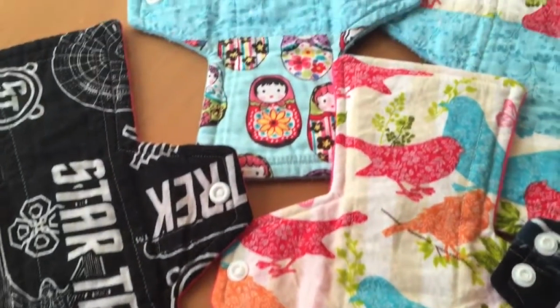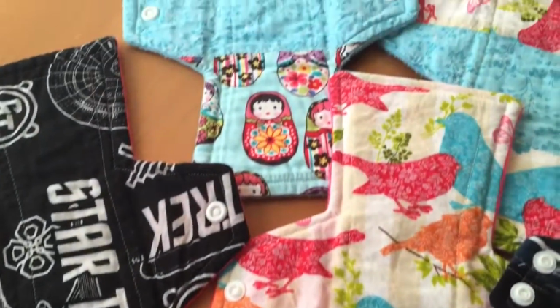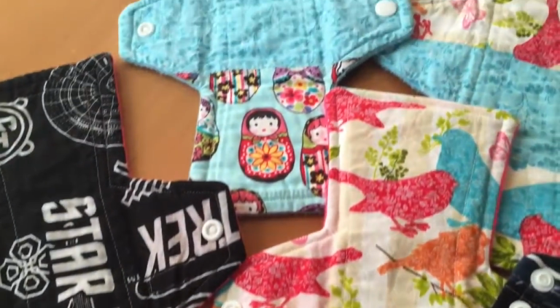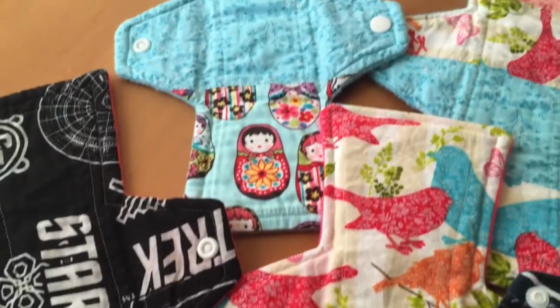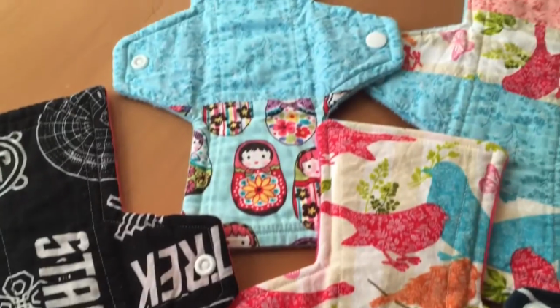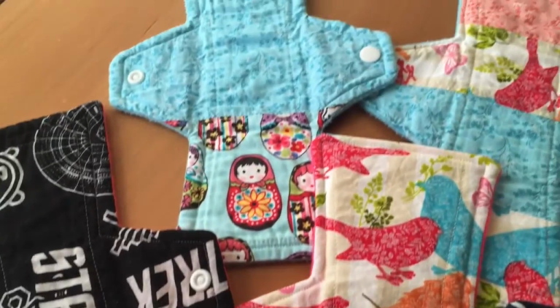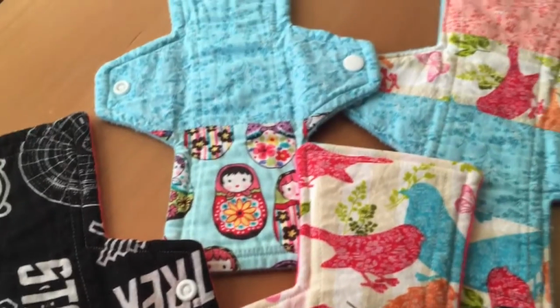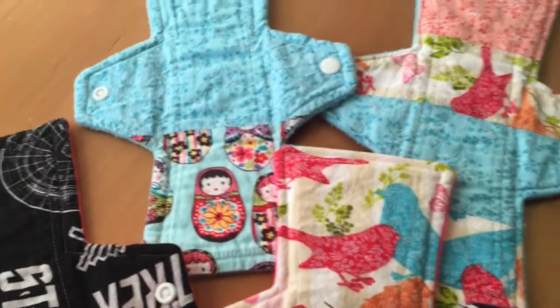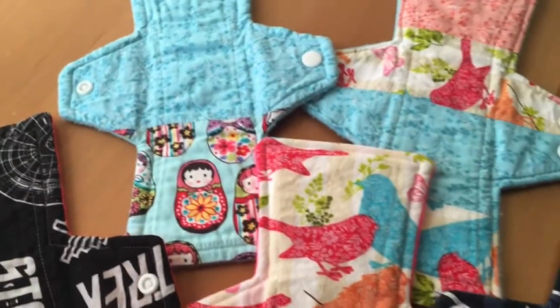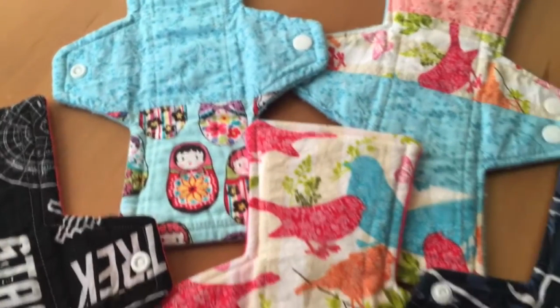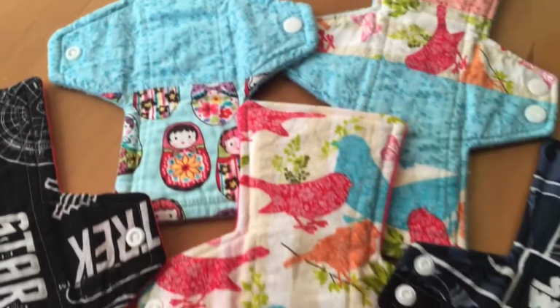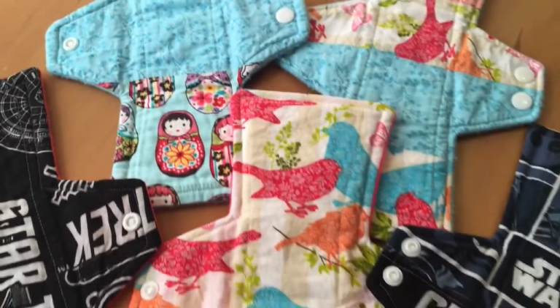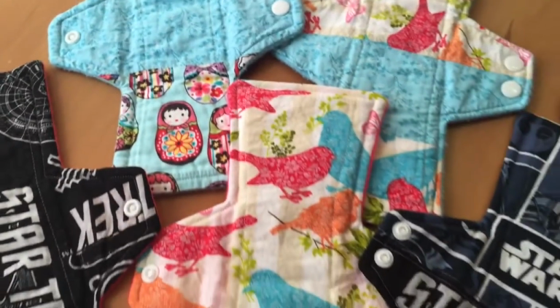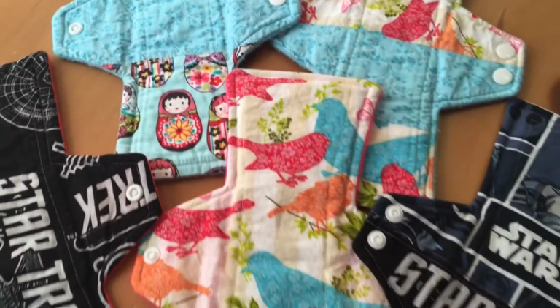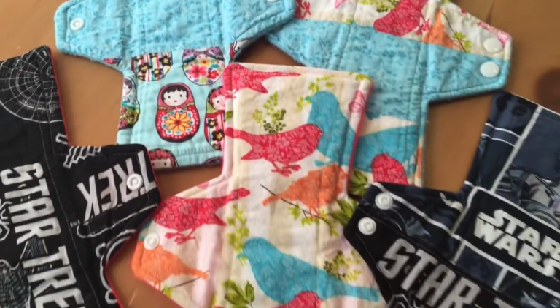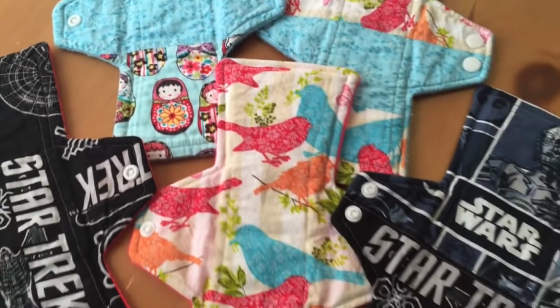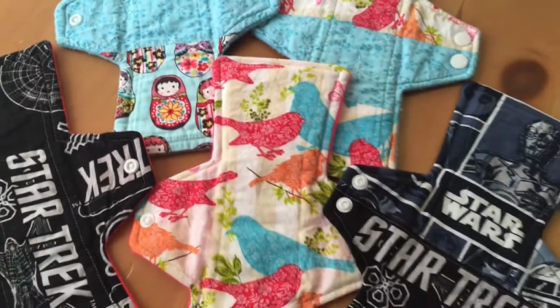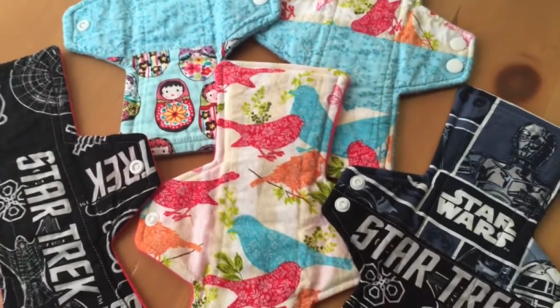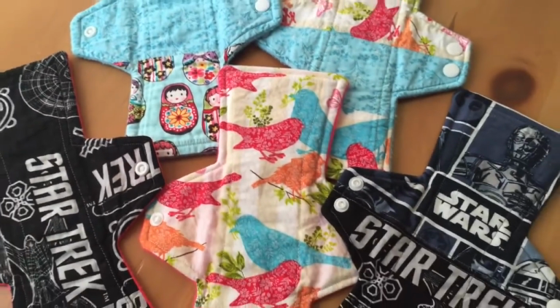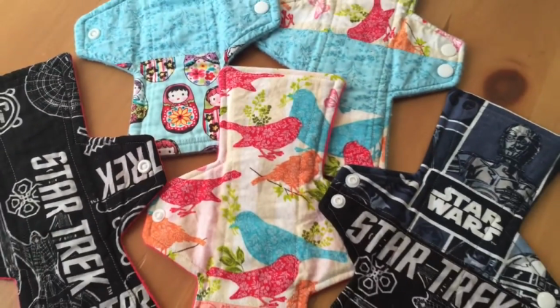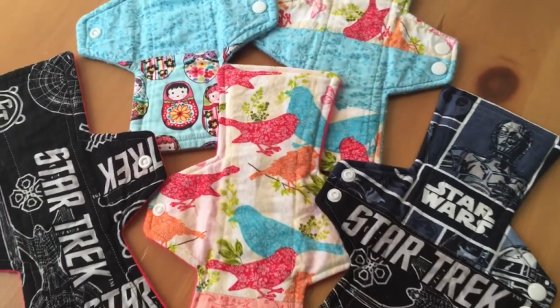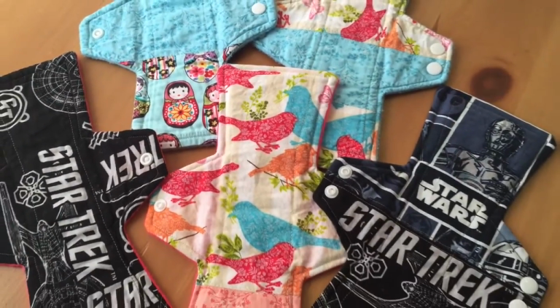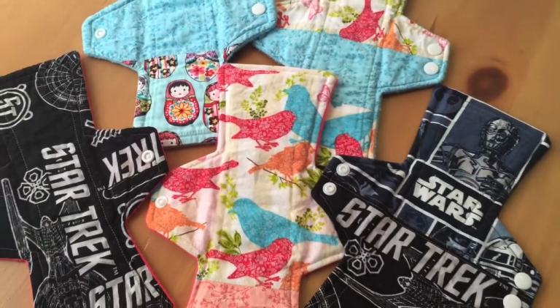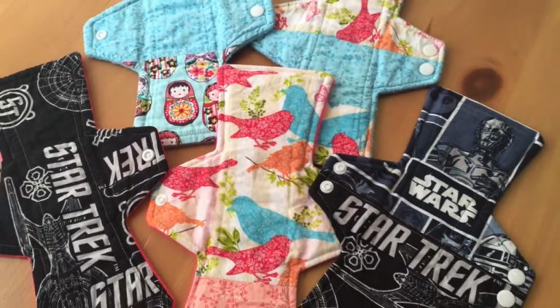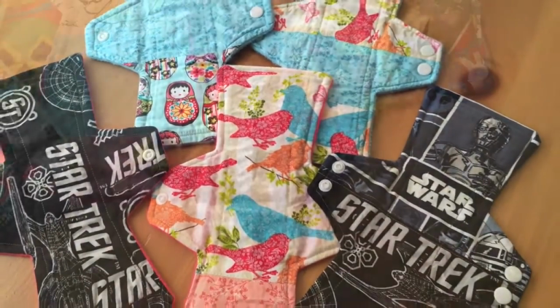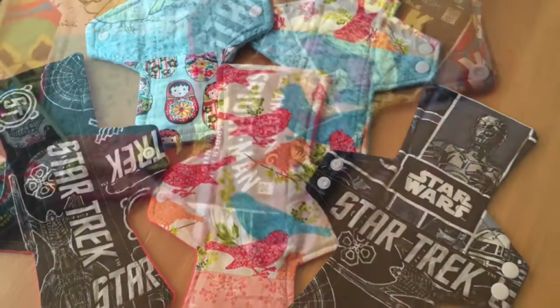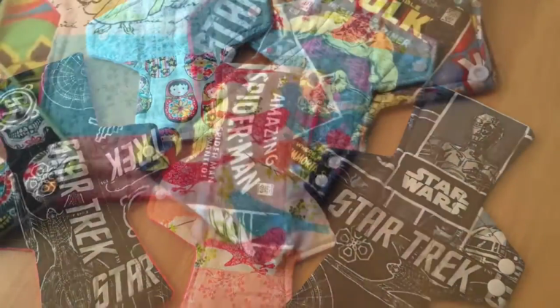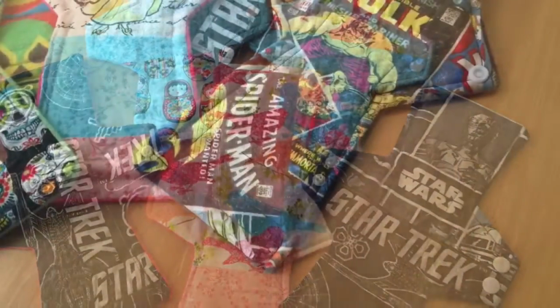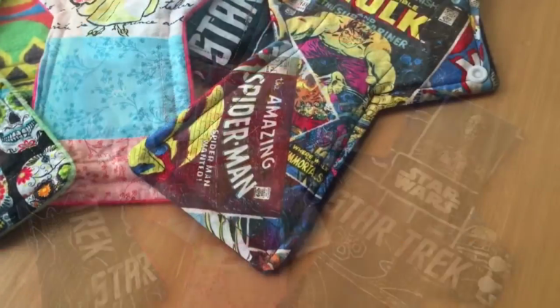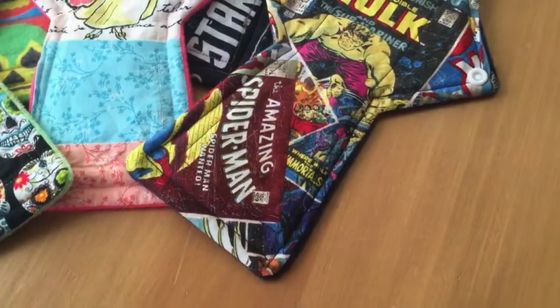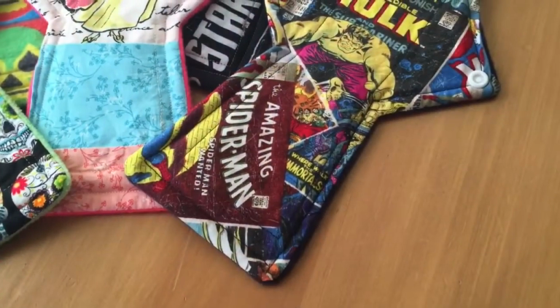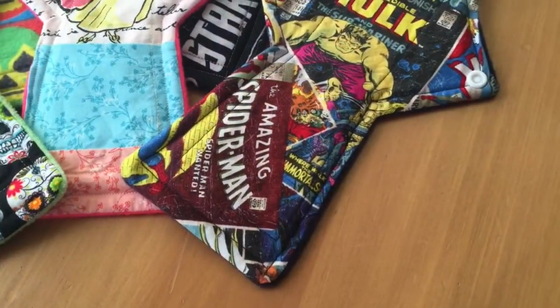I definitely still like to wear these pads, but I'm not really a huge fan of symmetrical.